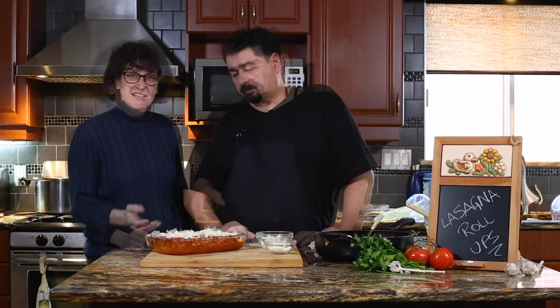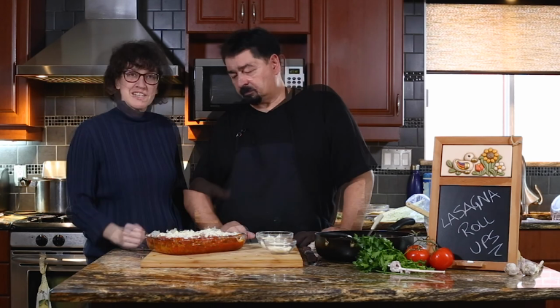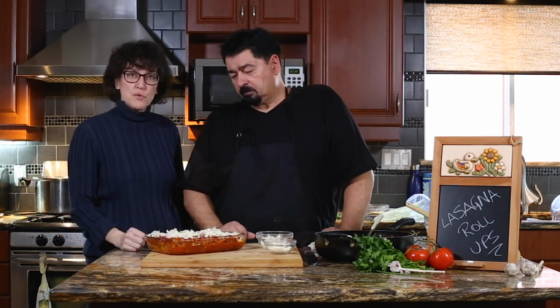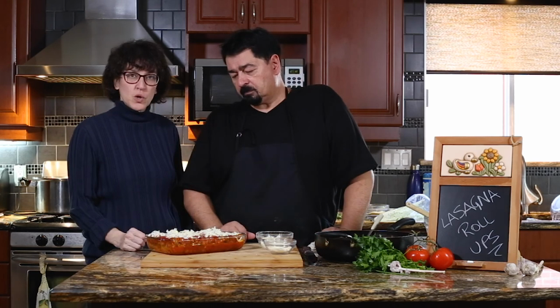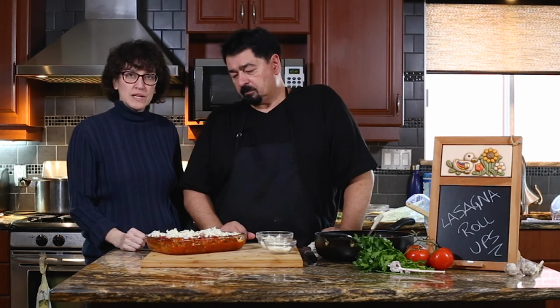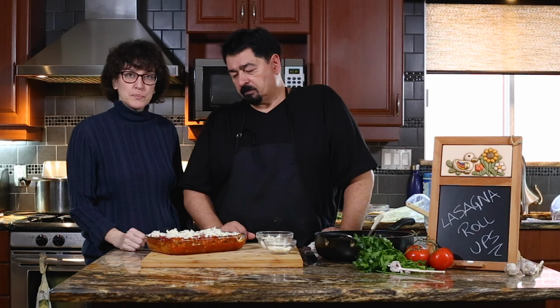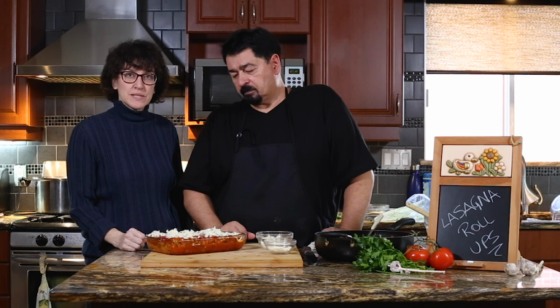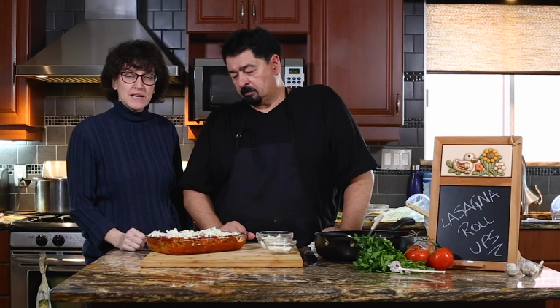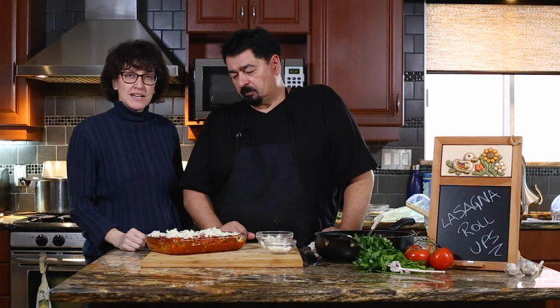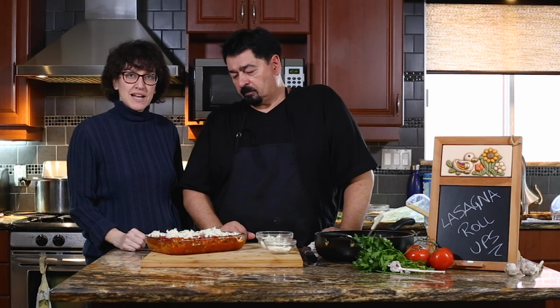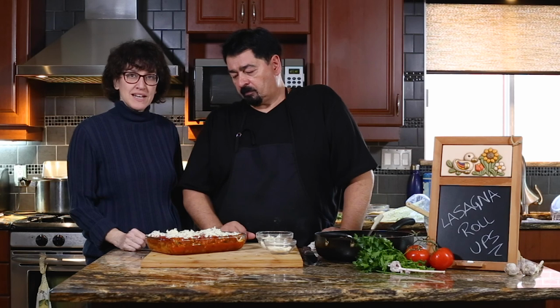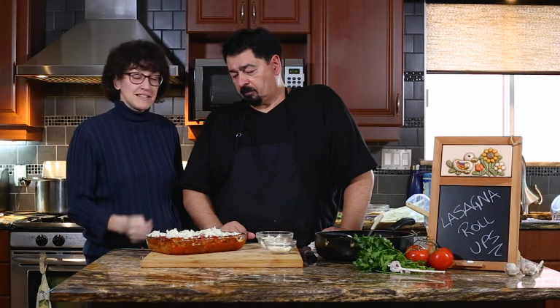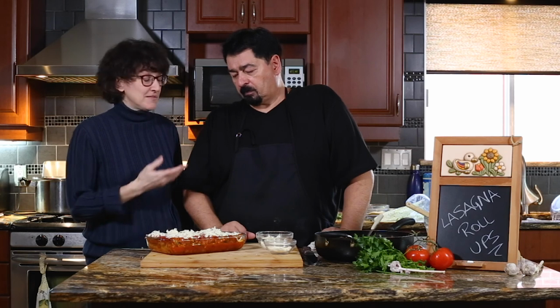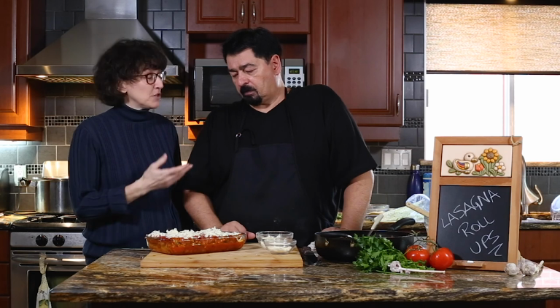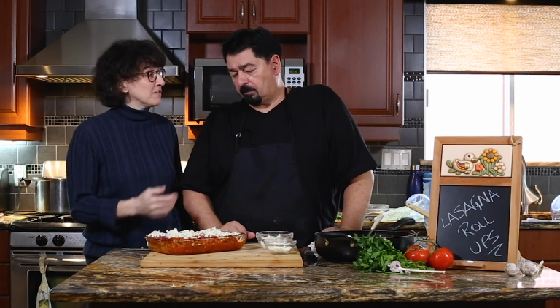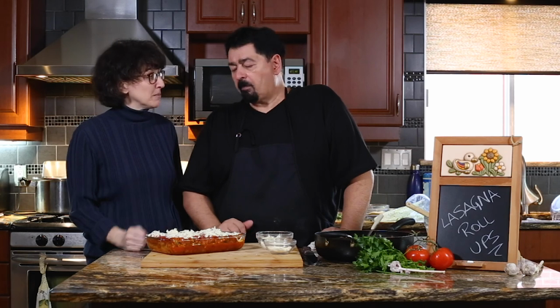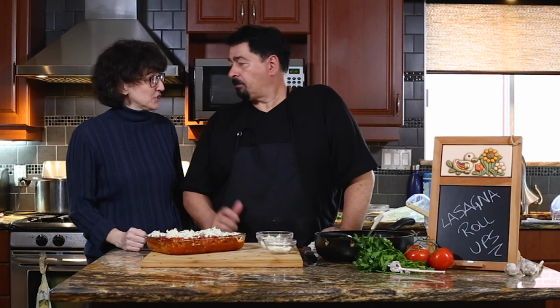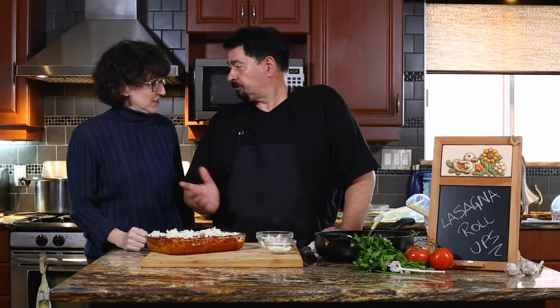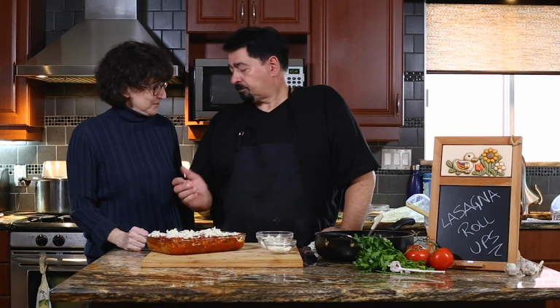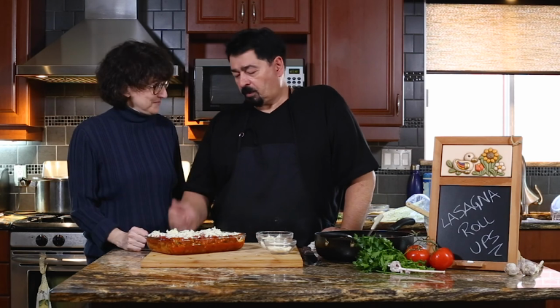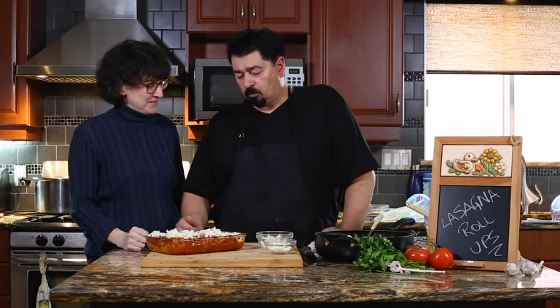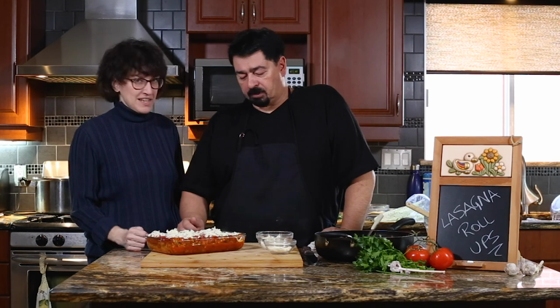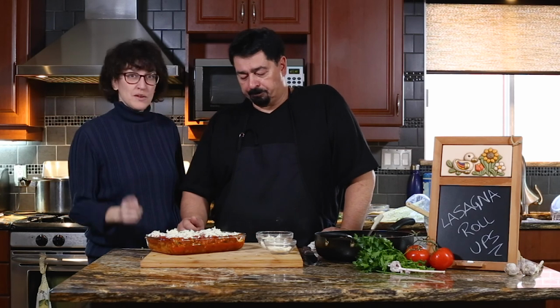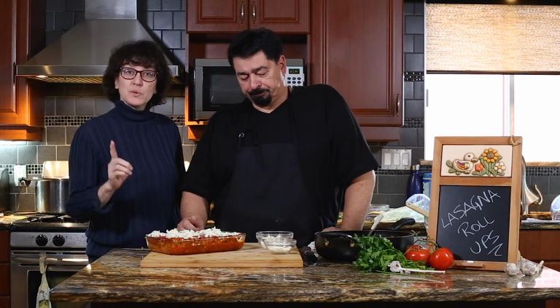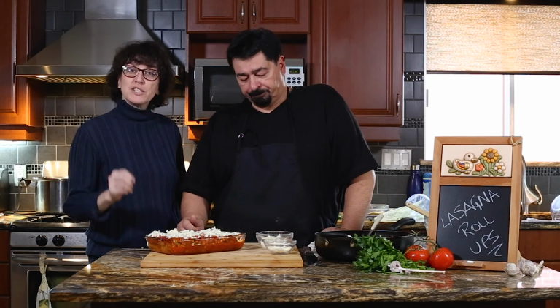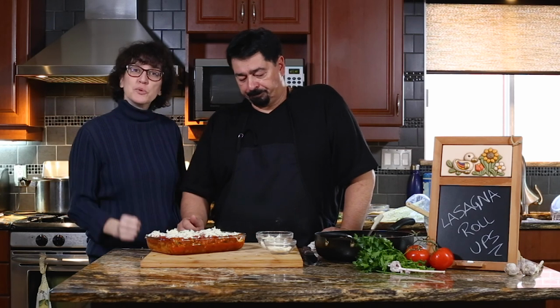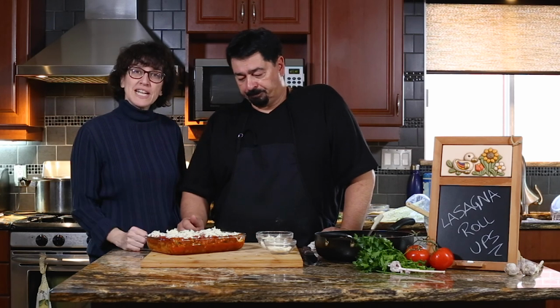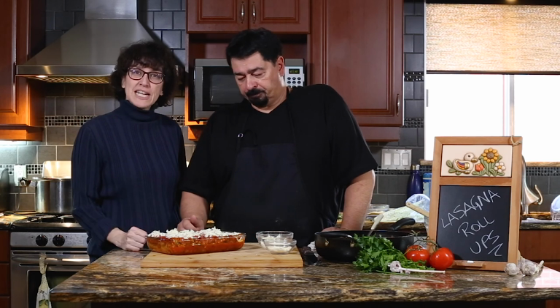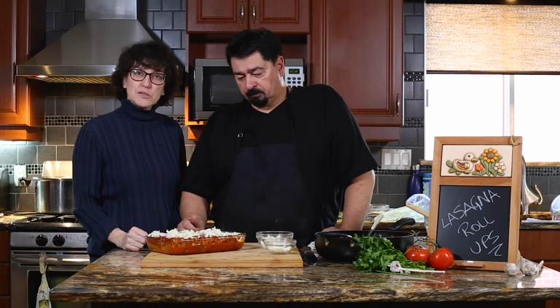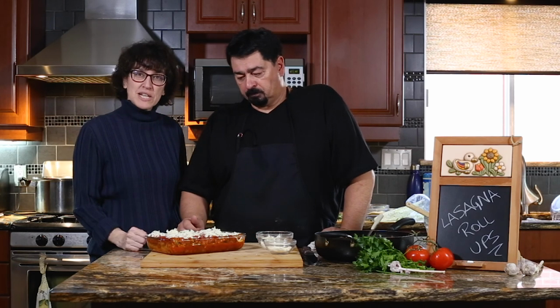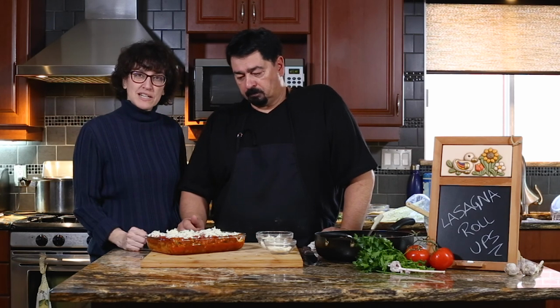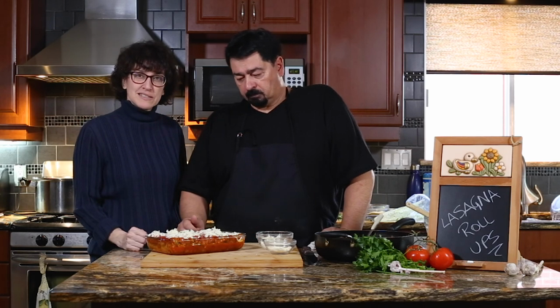Lasagna roll-ups. Thank you very much Carlo. You're welcome — we'll see you again next week, guys.